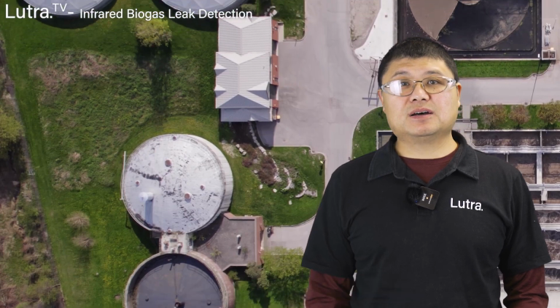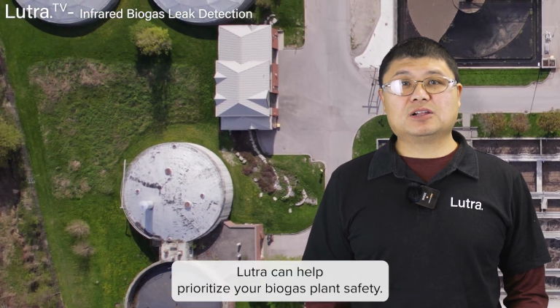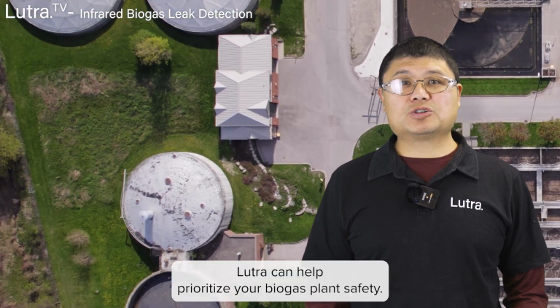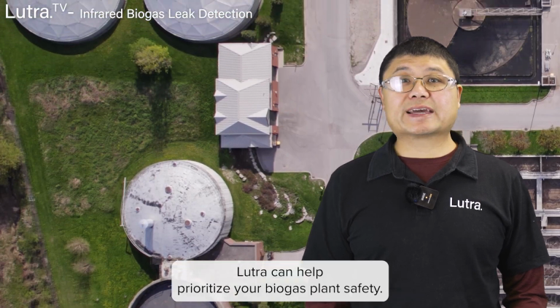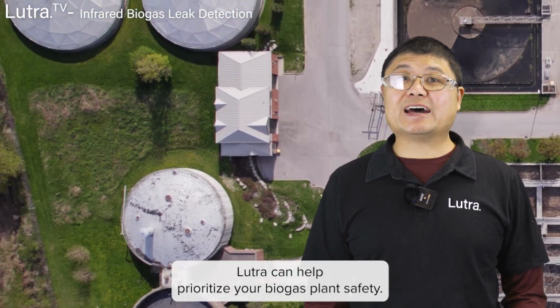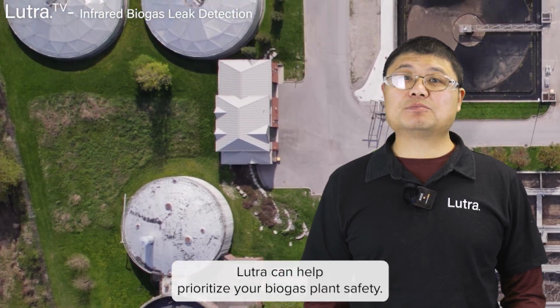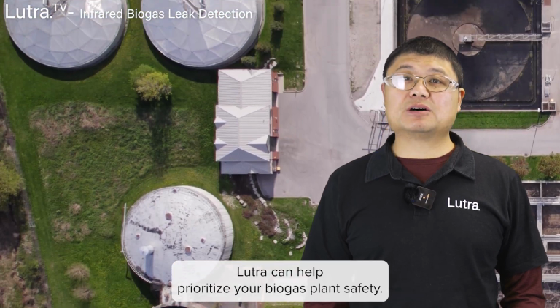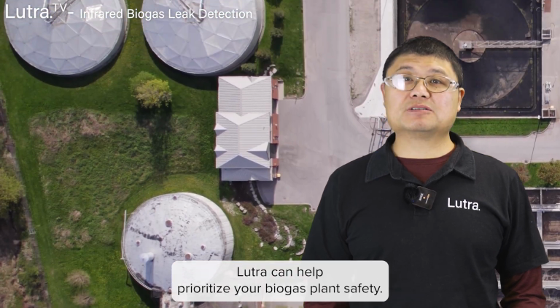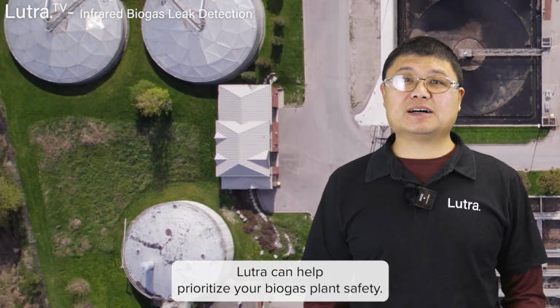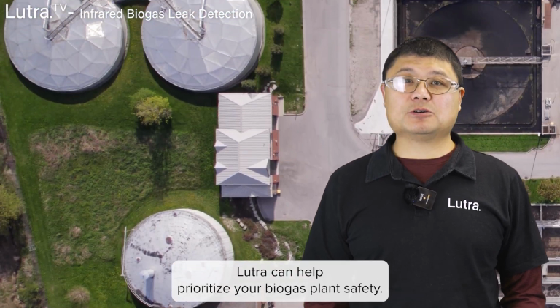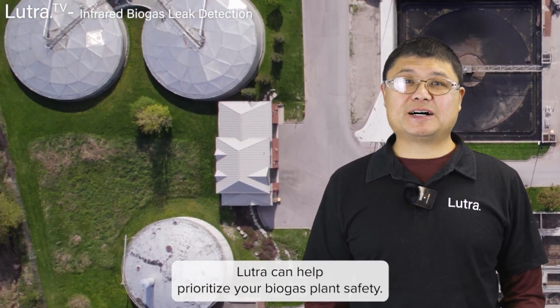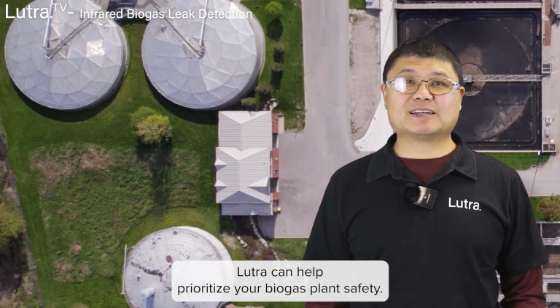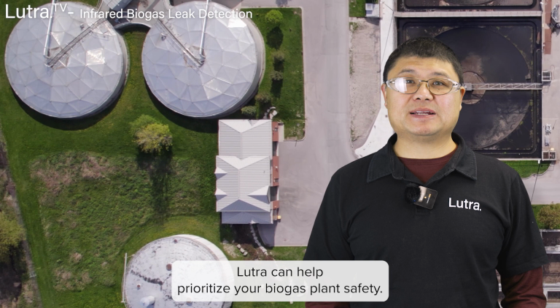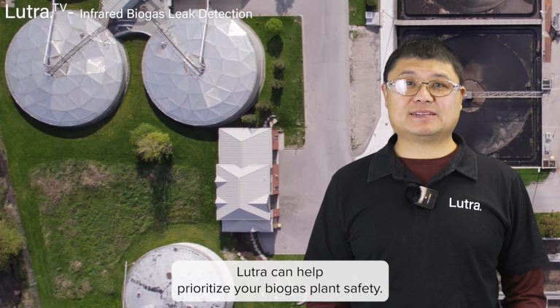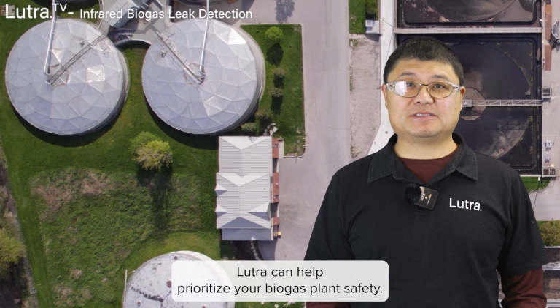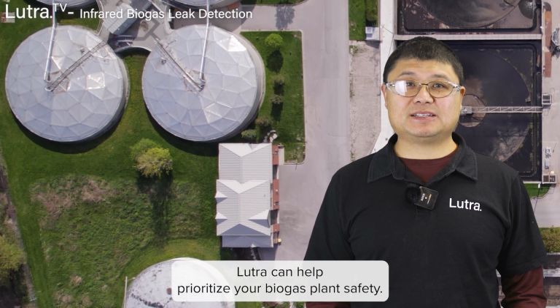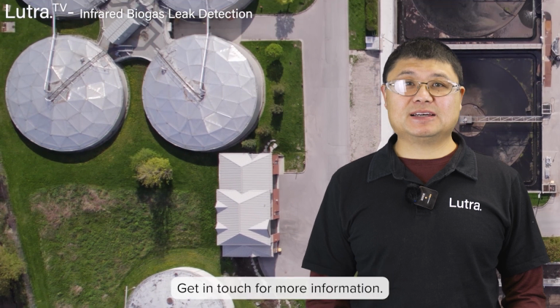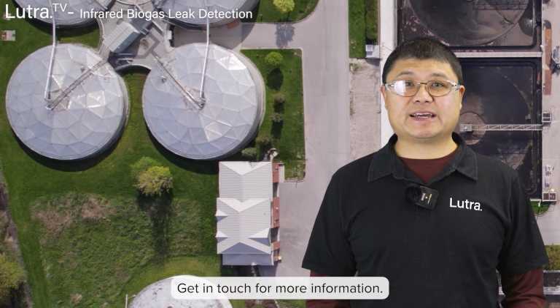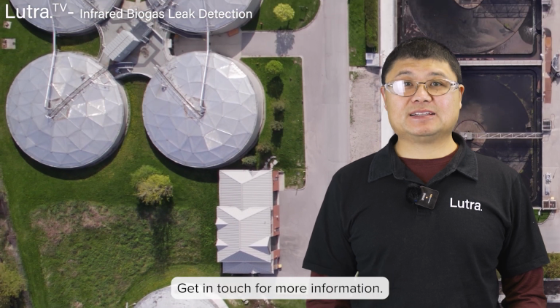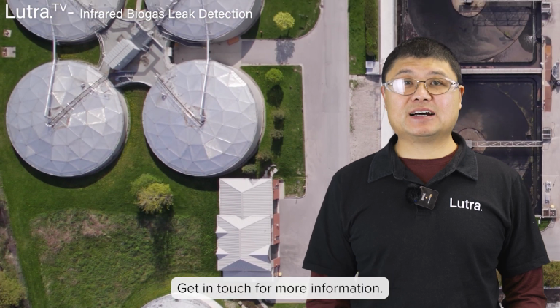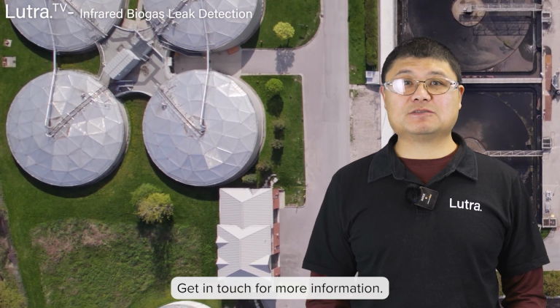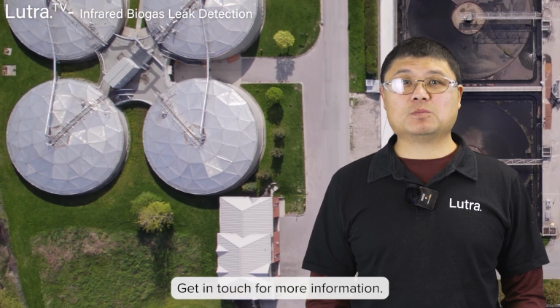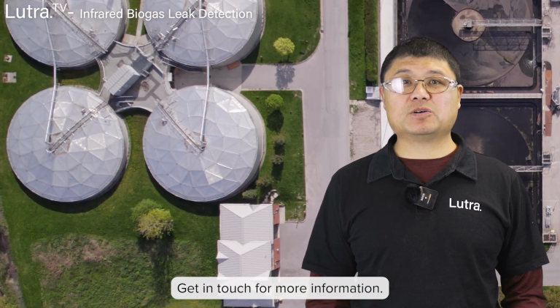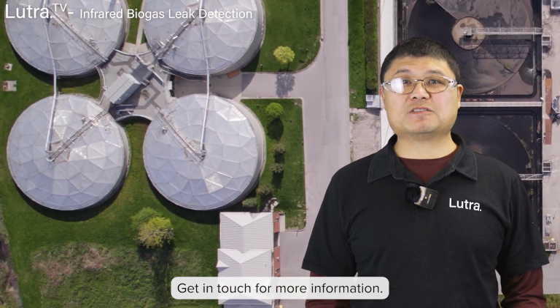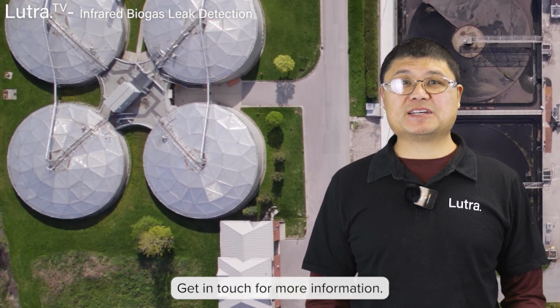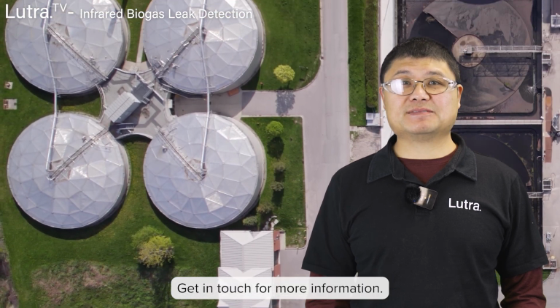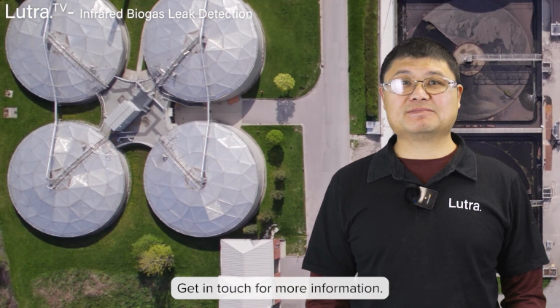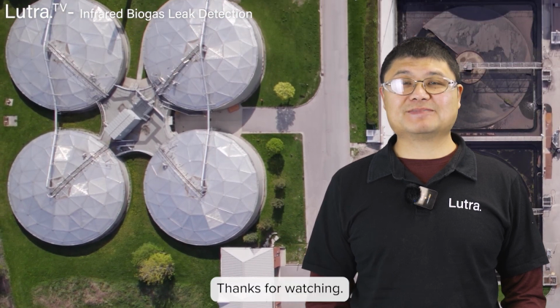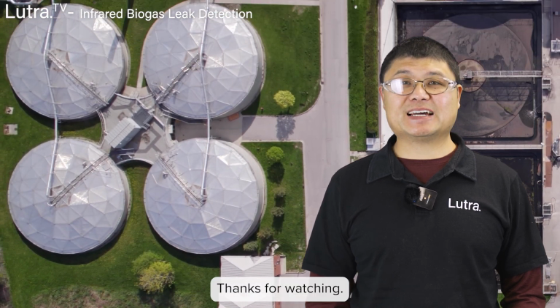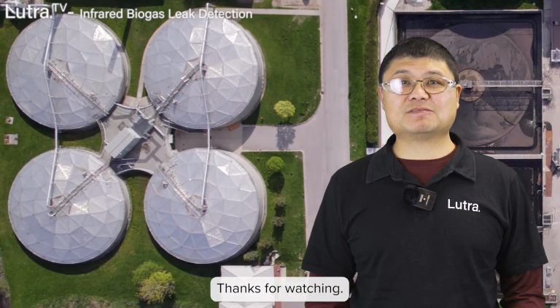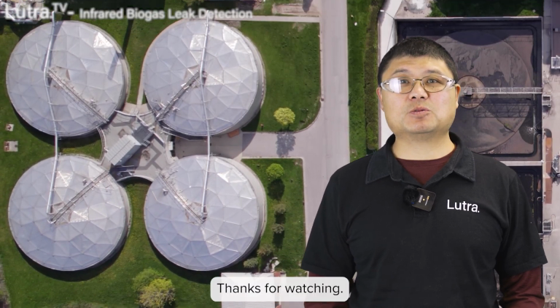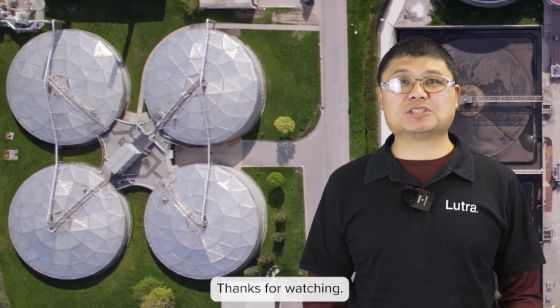LUTRA can help prioritize your biogas plant safety. Get in touch for more information. Thanks for watching.